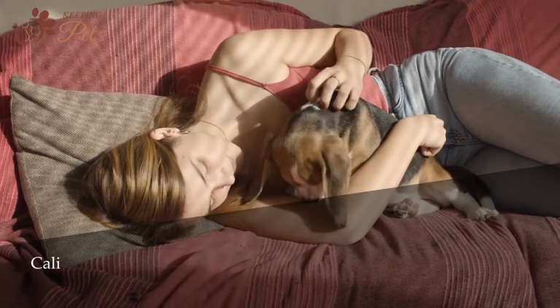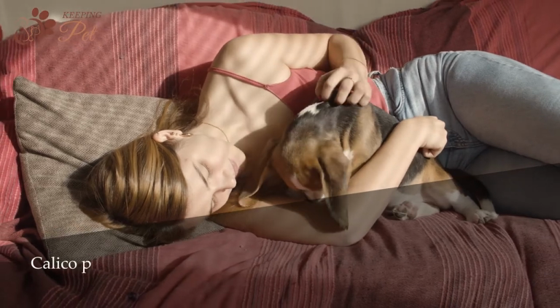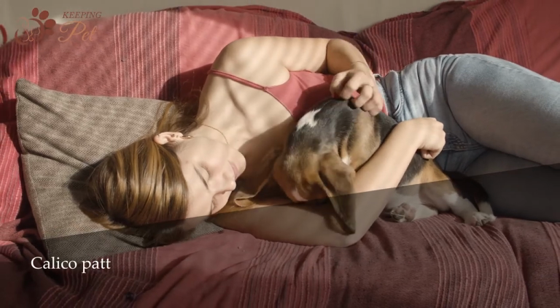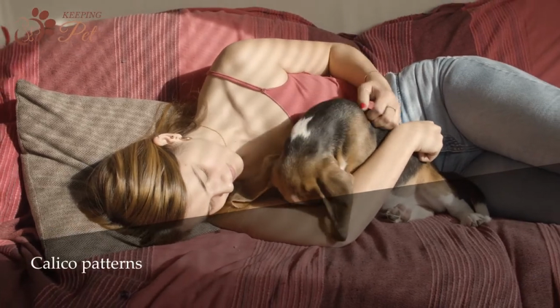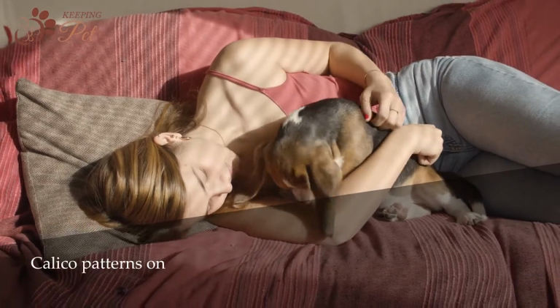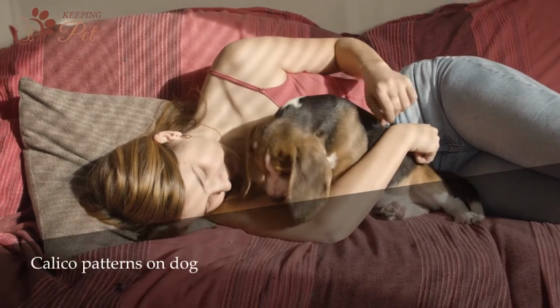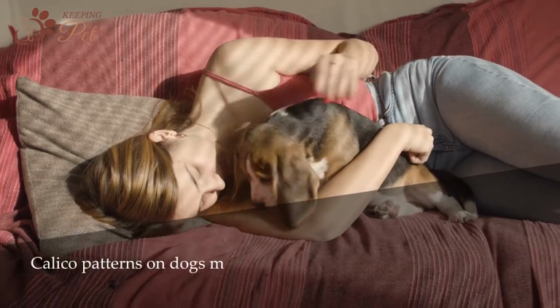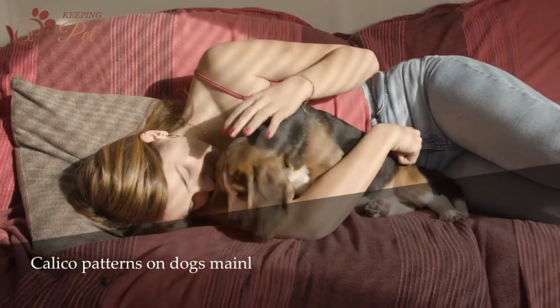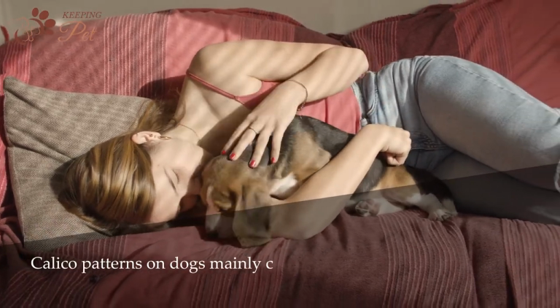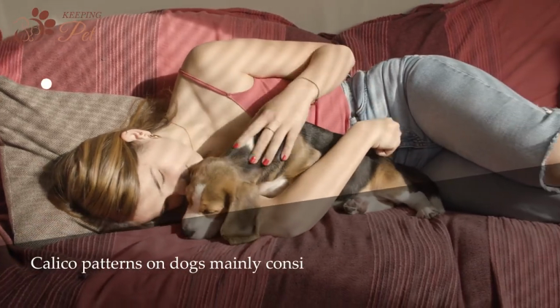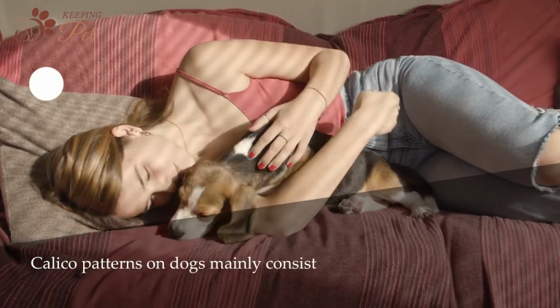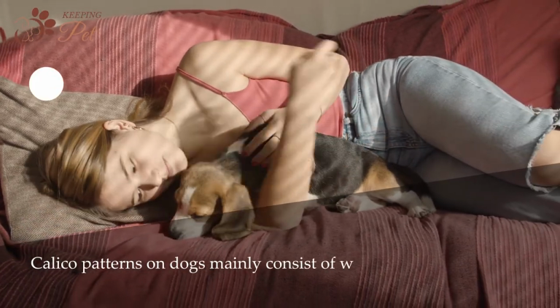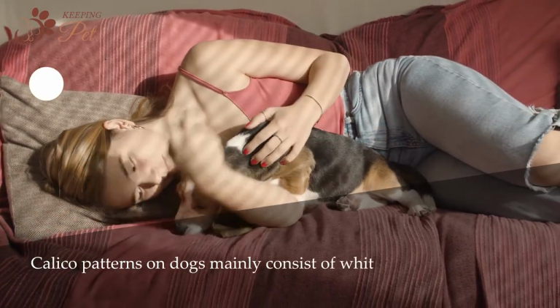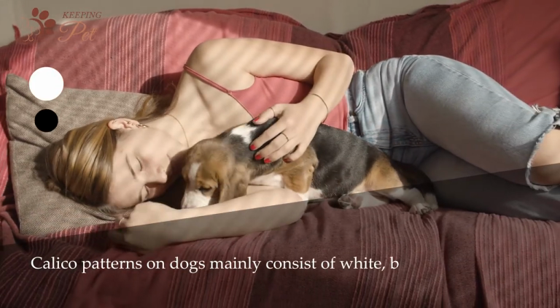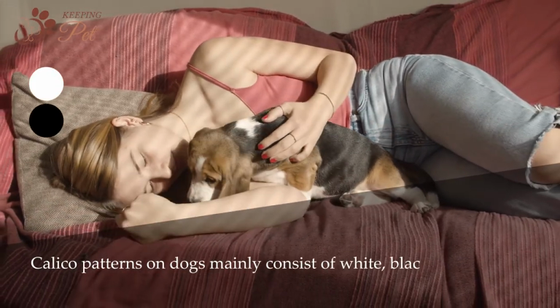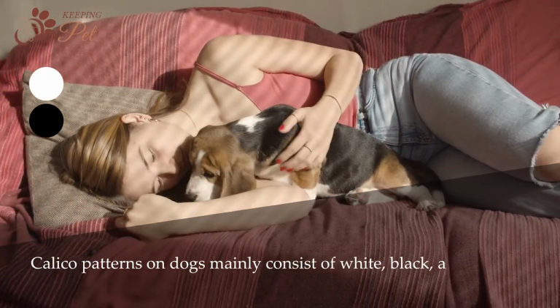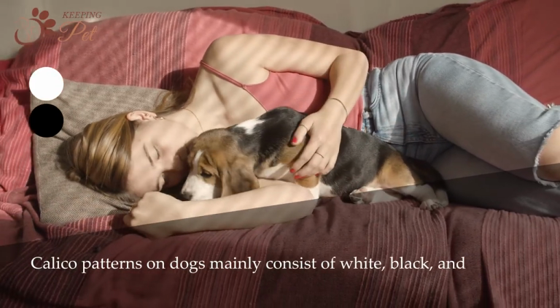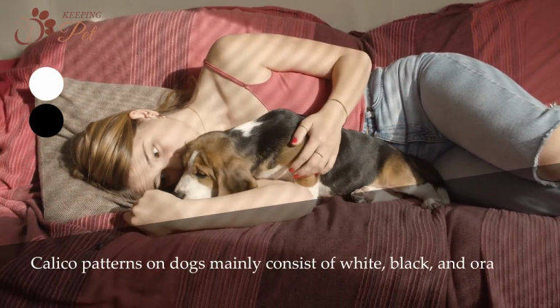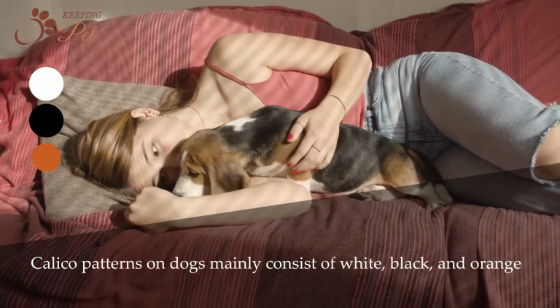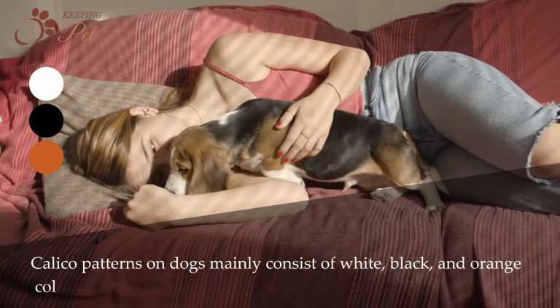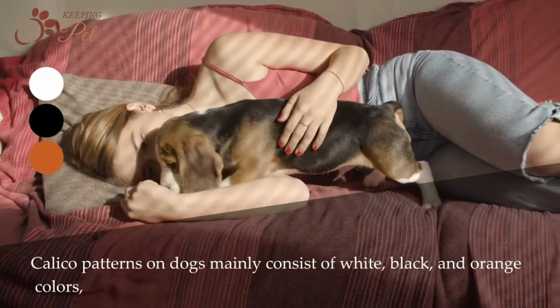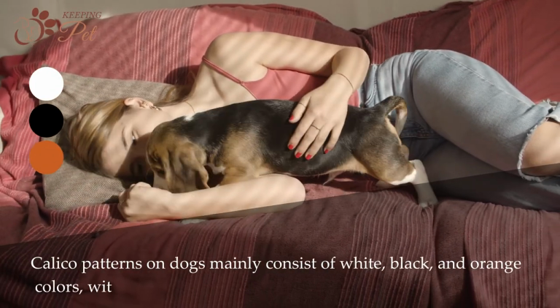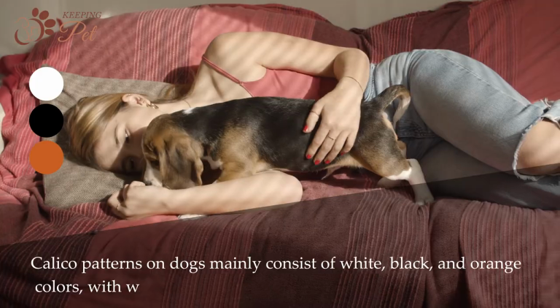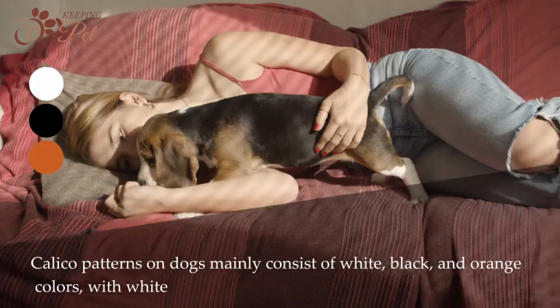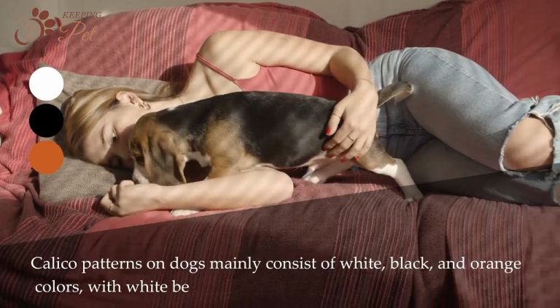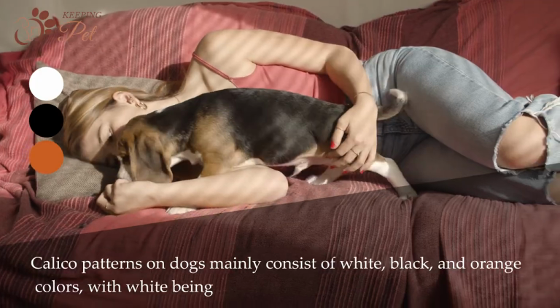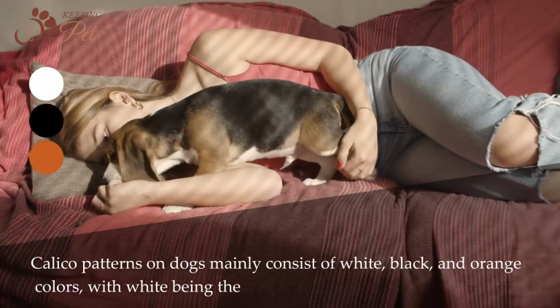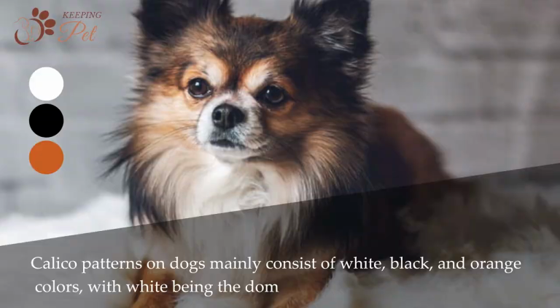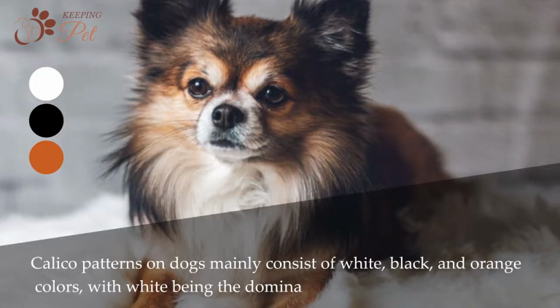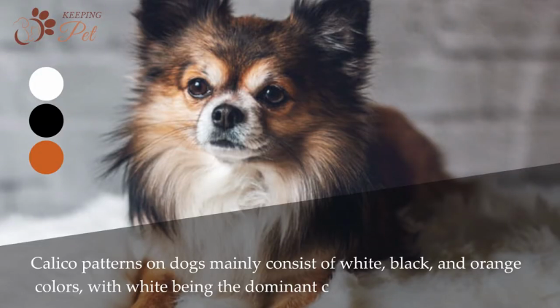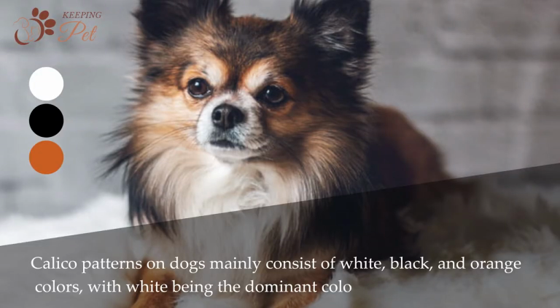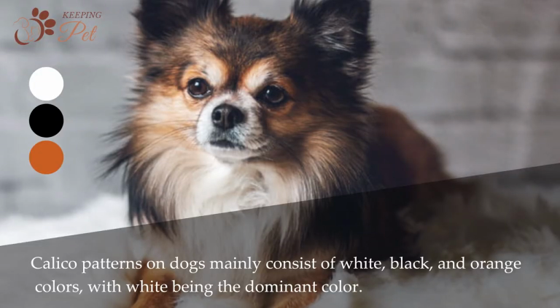Calico patterns on dogs mainly consist of white, black, and orange colors, with white being the dominant color.